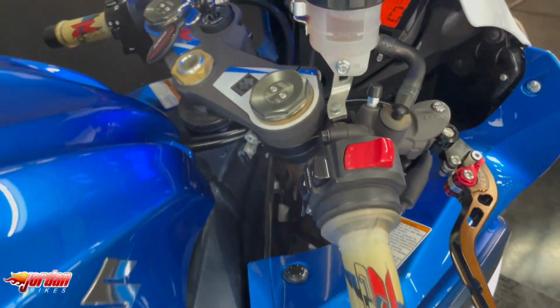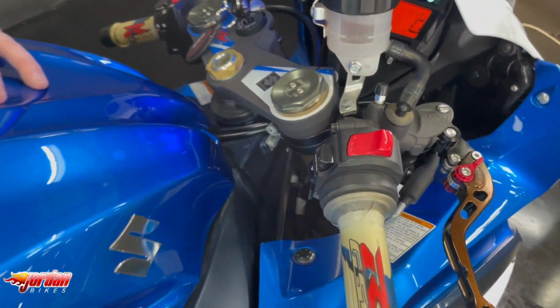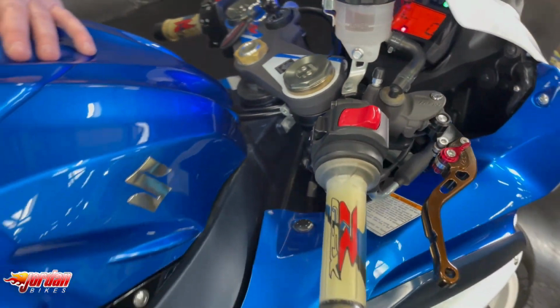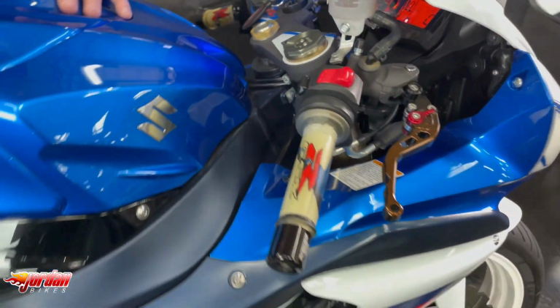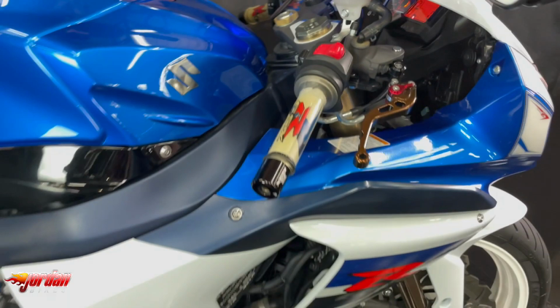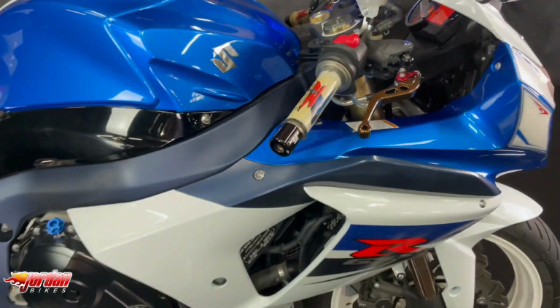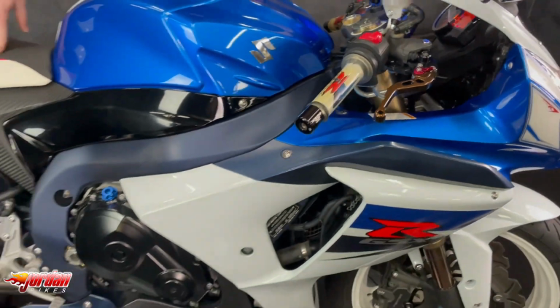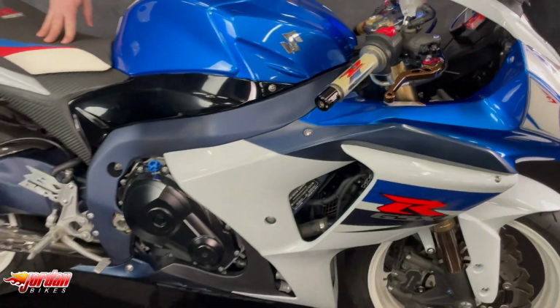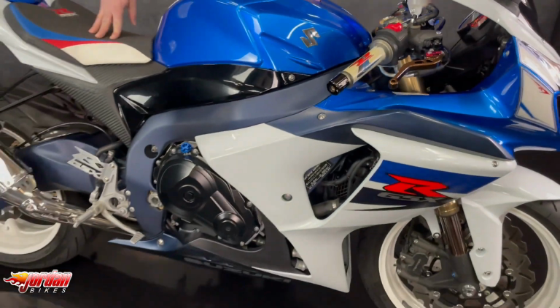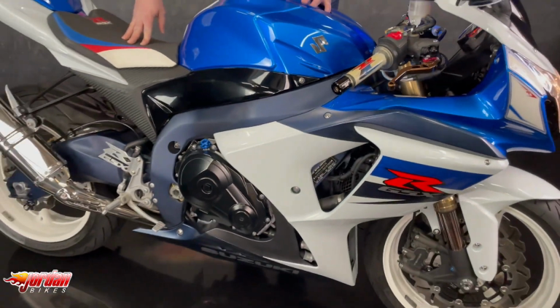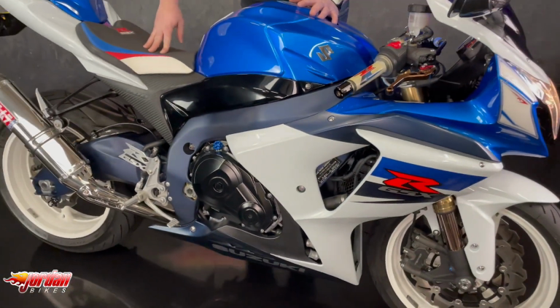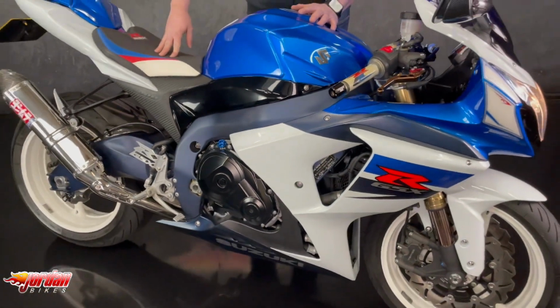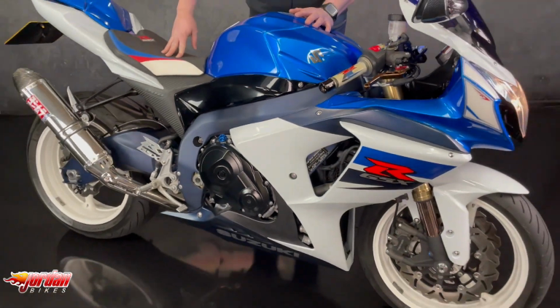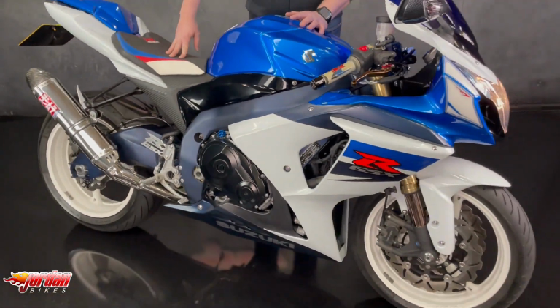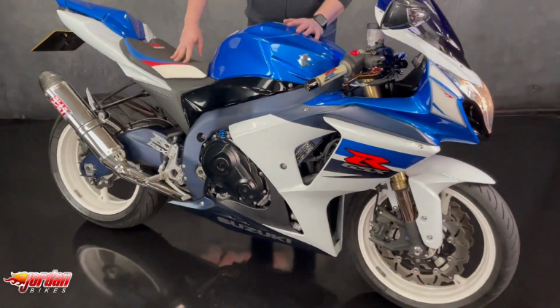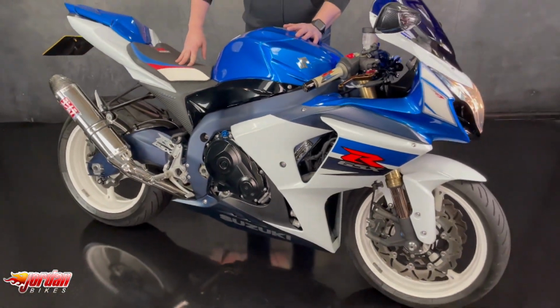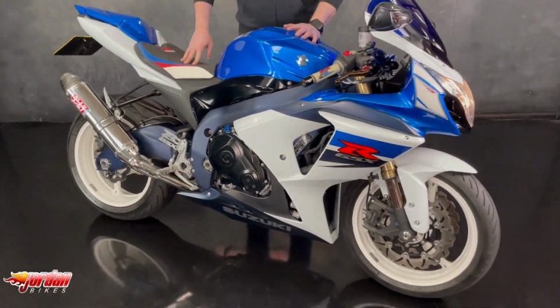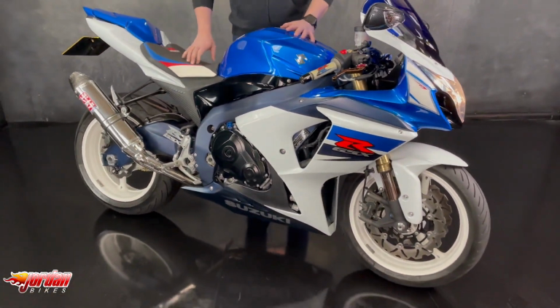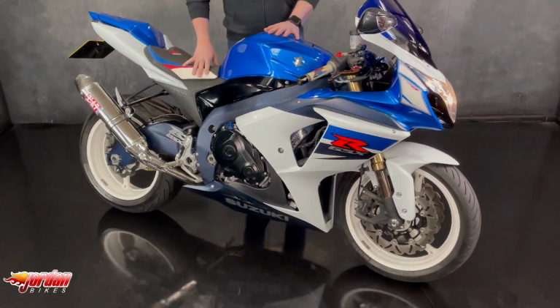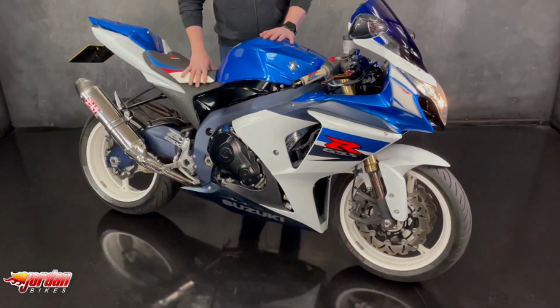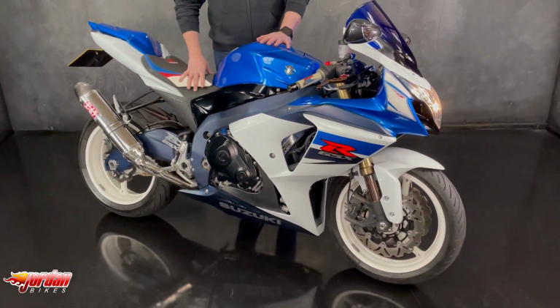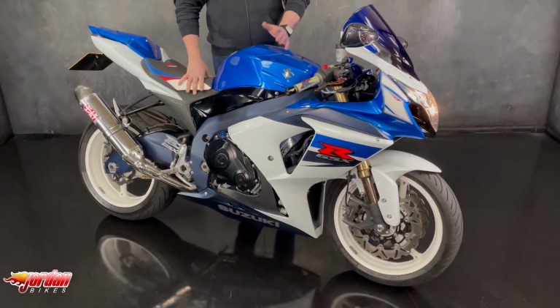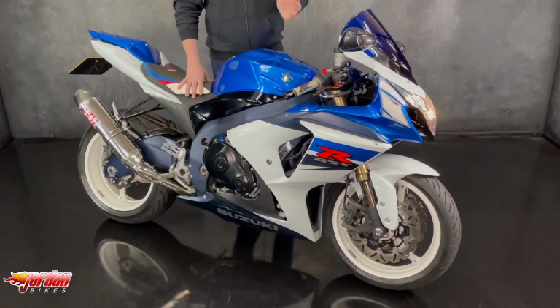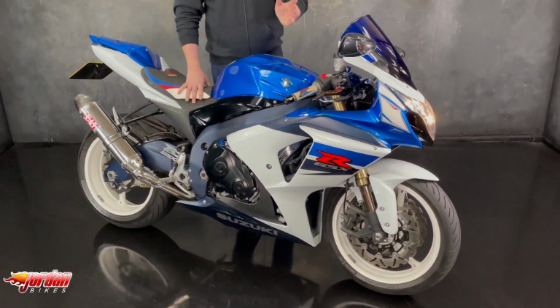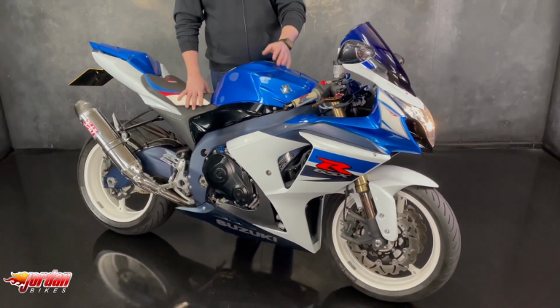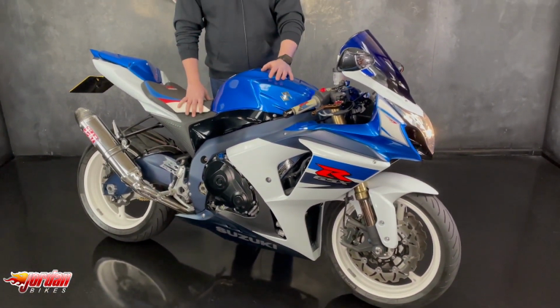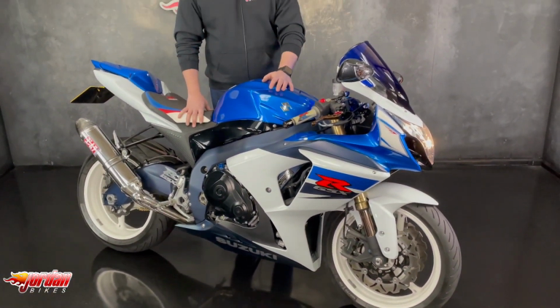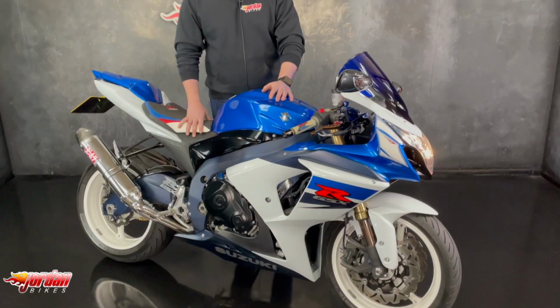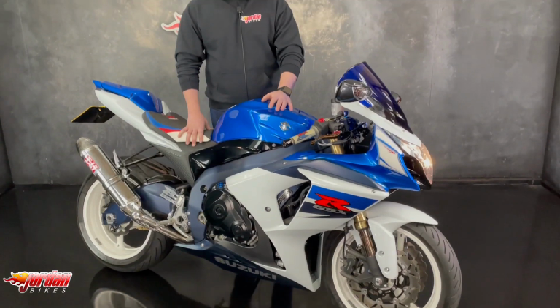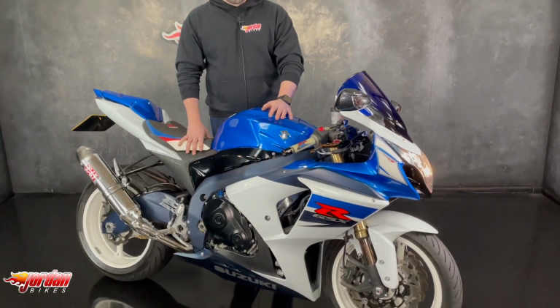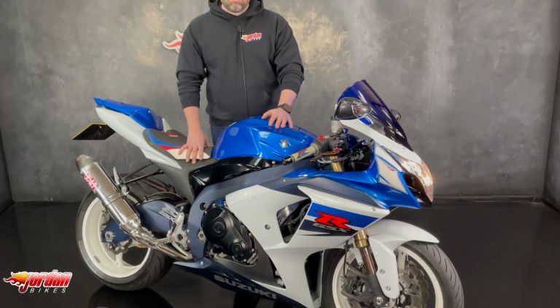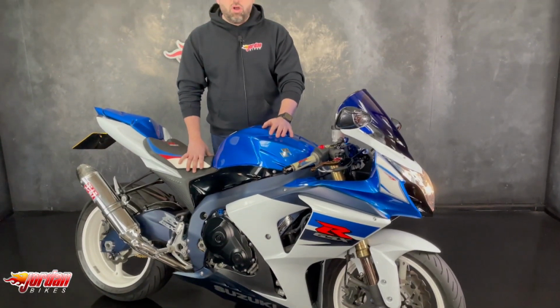Guys, you've seen this absolute stunner of a sports bike. In order to get it purchased, just pop down to John and Bikes or give us a call.